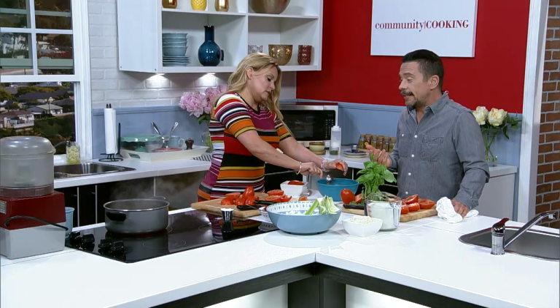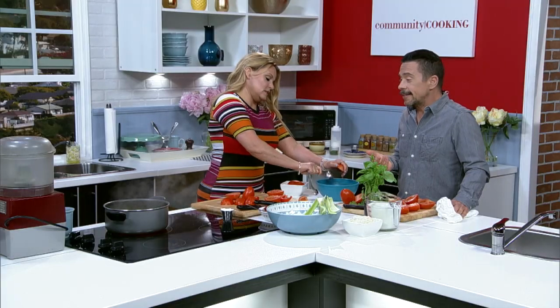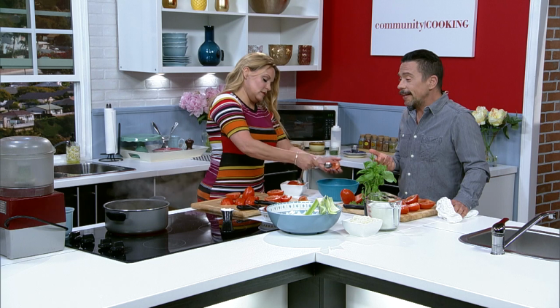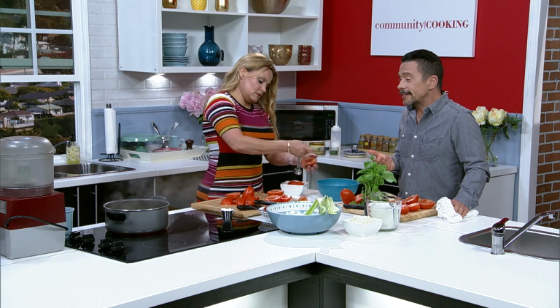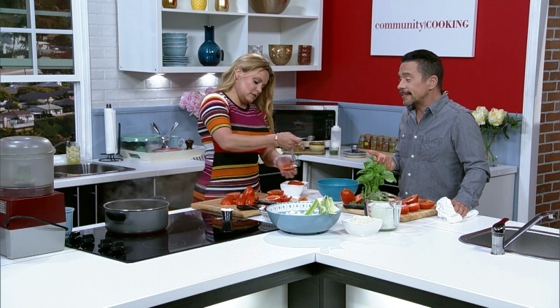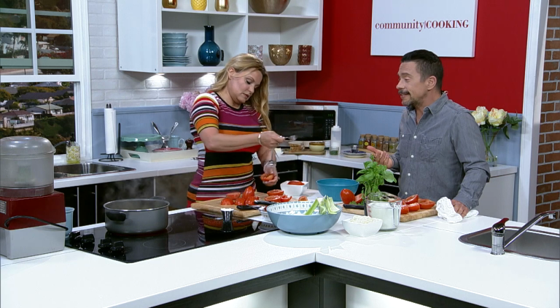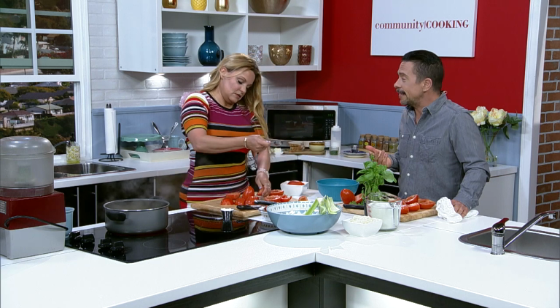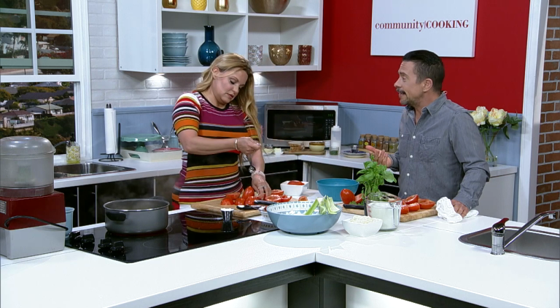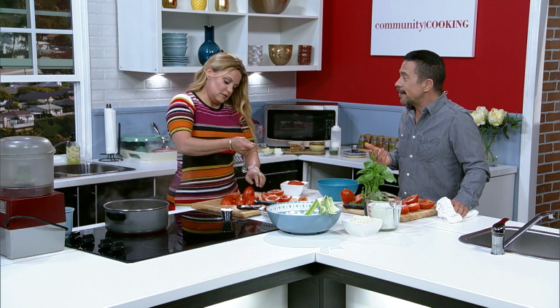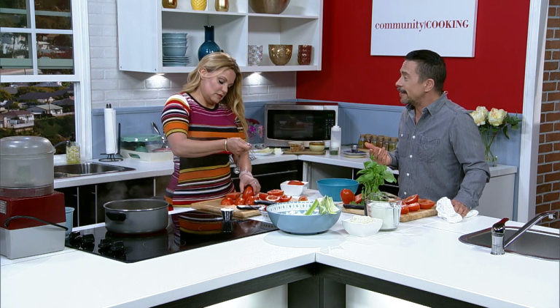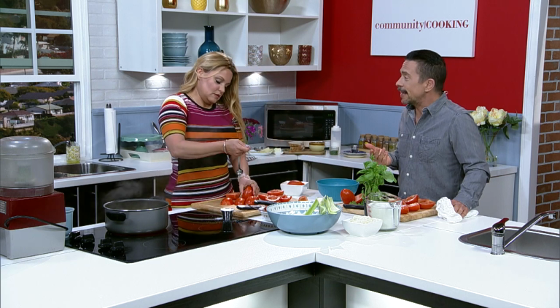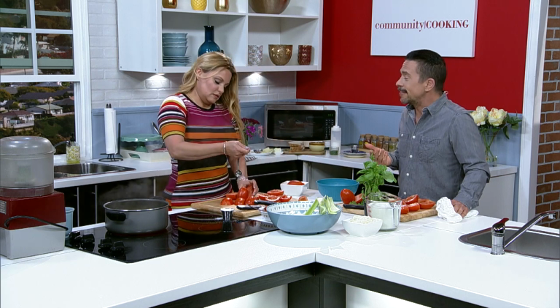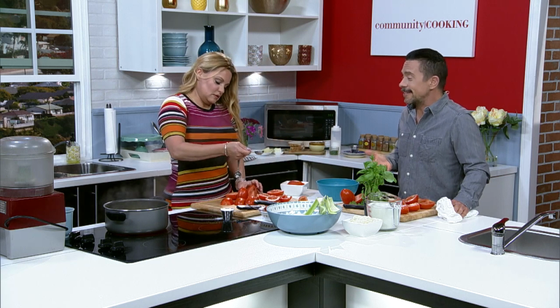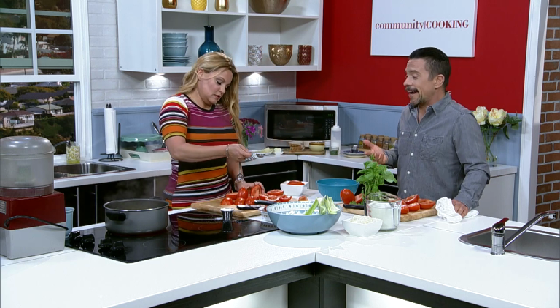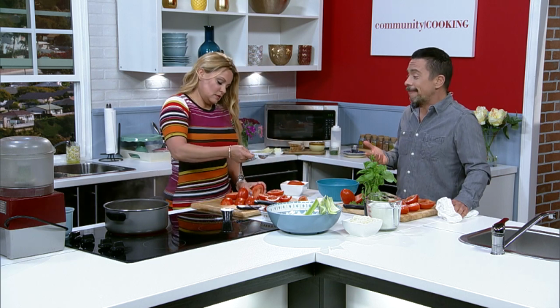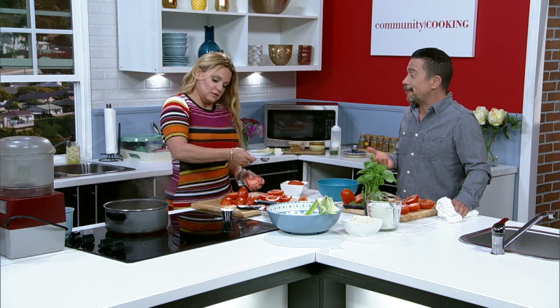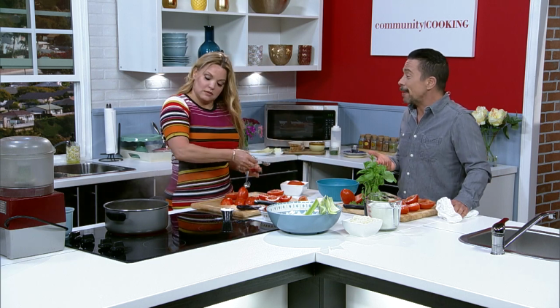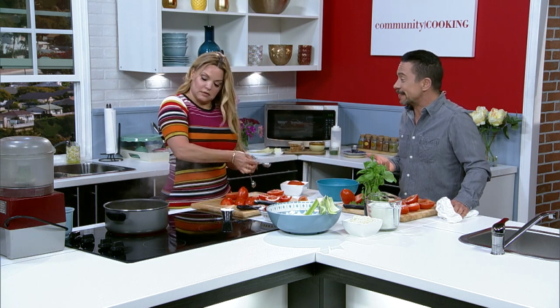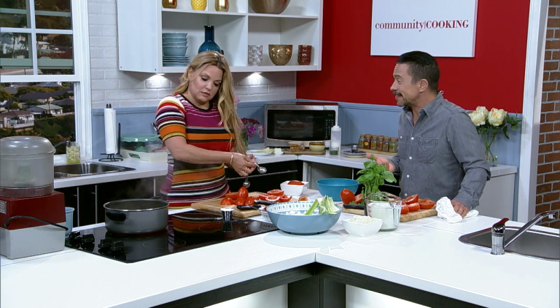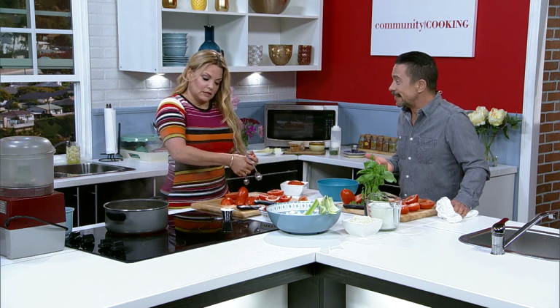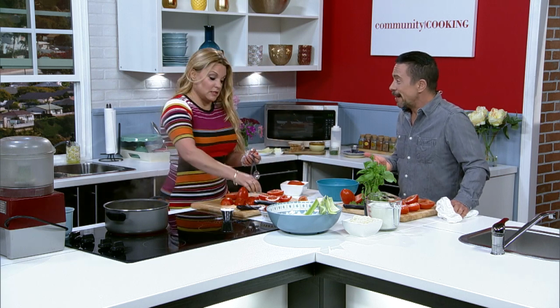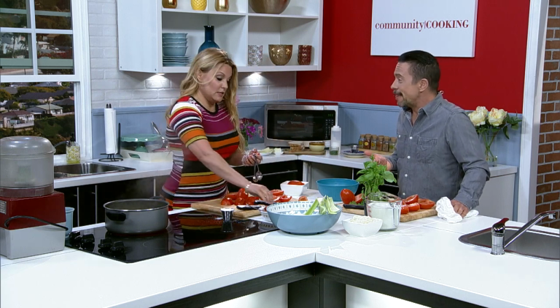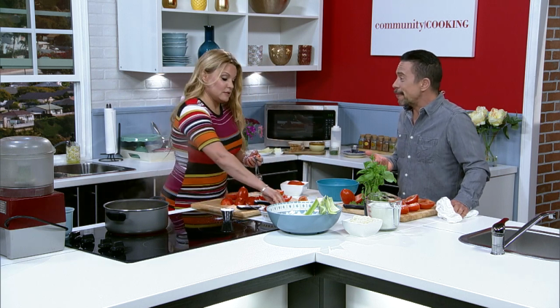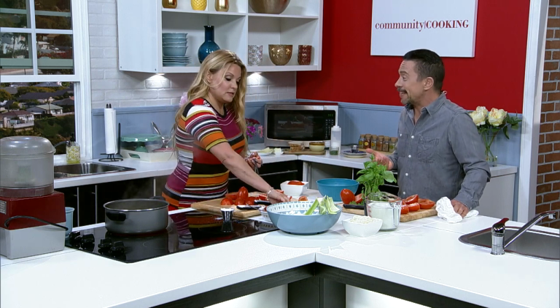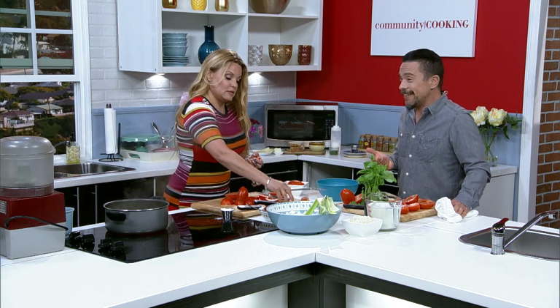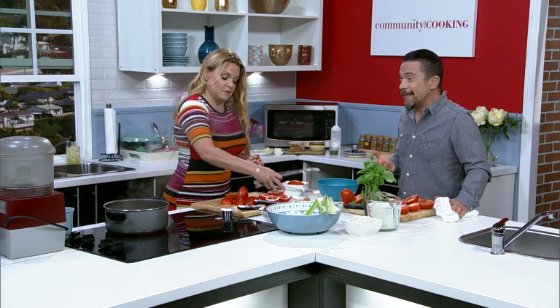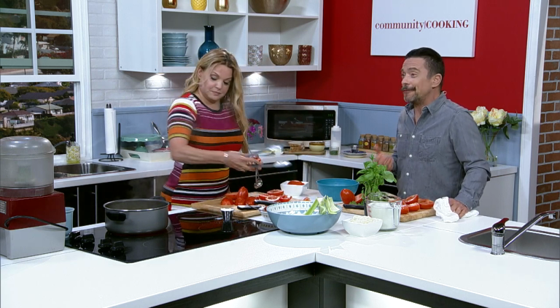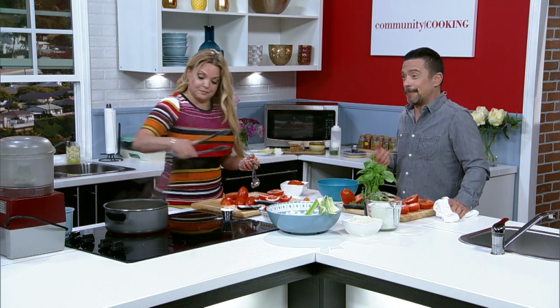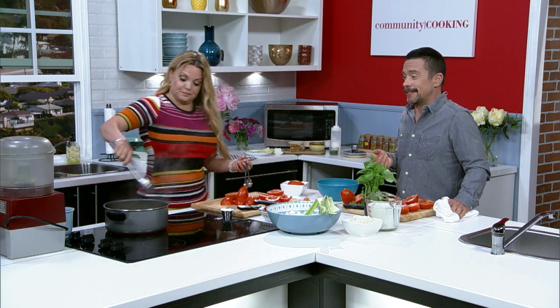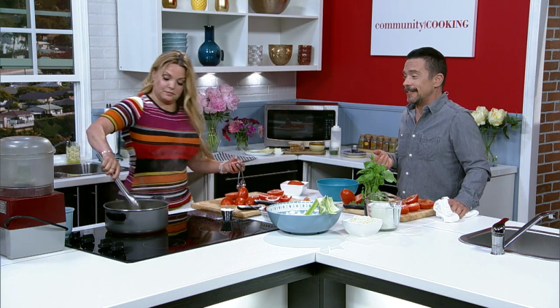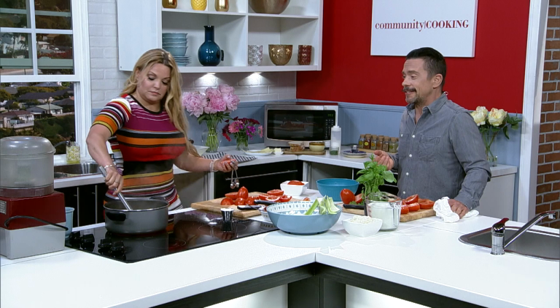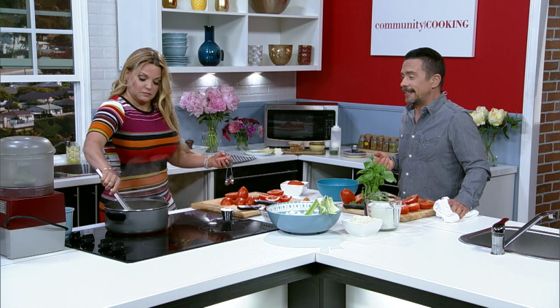It's not like Torrance is a city that doesn't have food options — there are a ton of food options in this city. That says a lot about what you've been able to create with both of your restaurants.